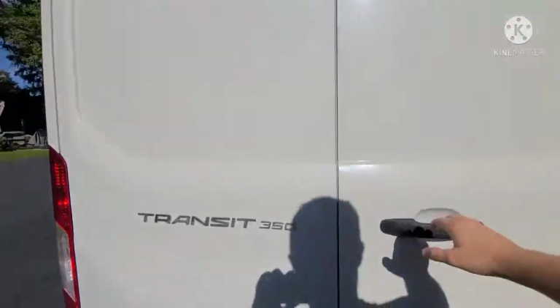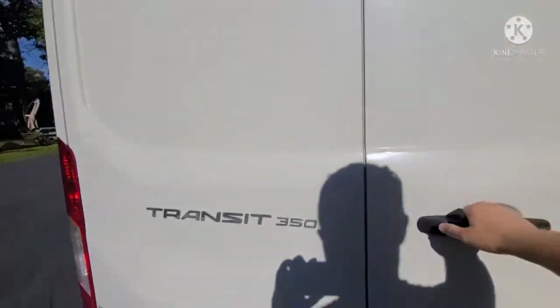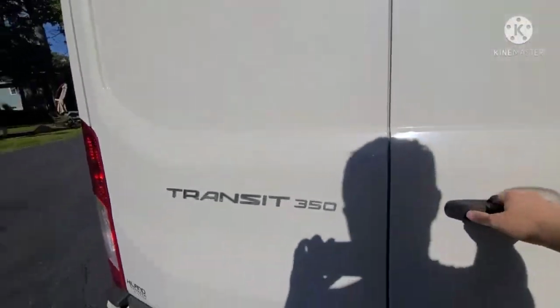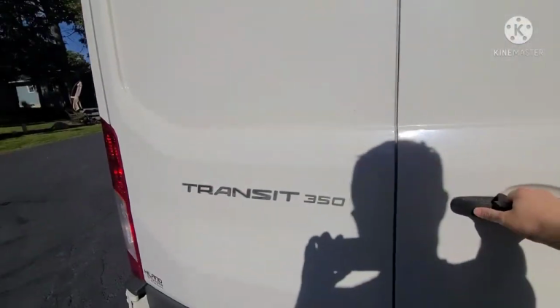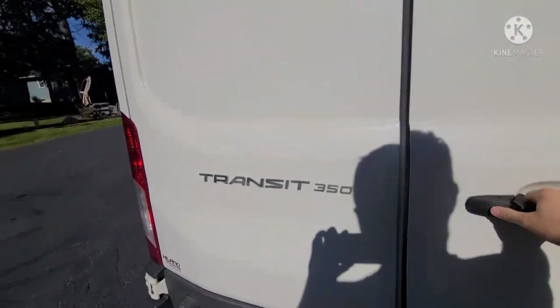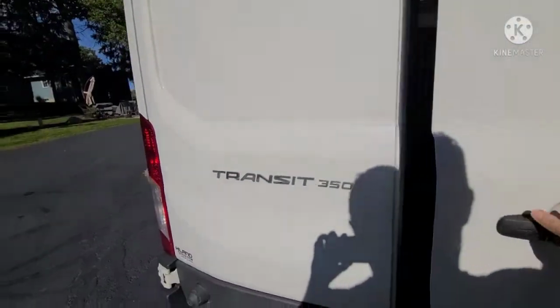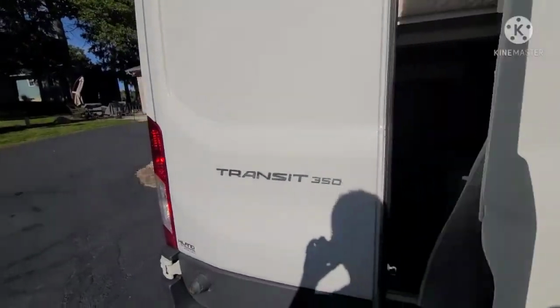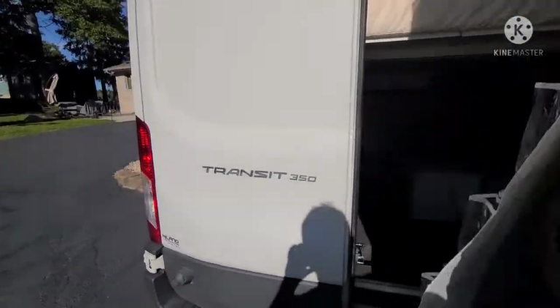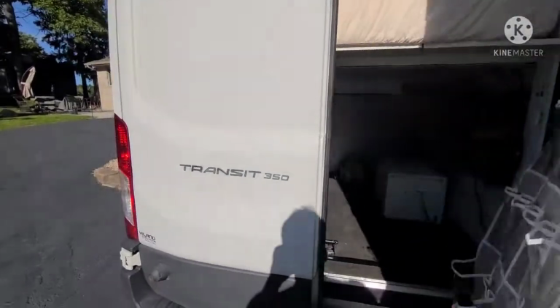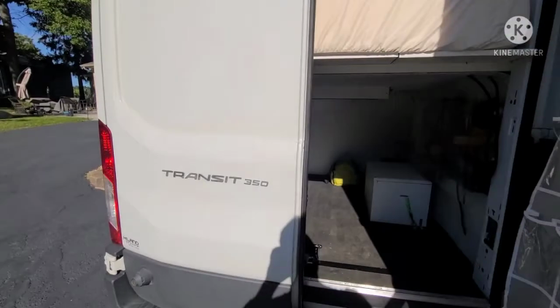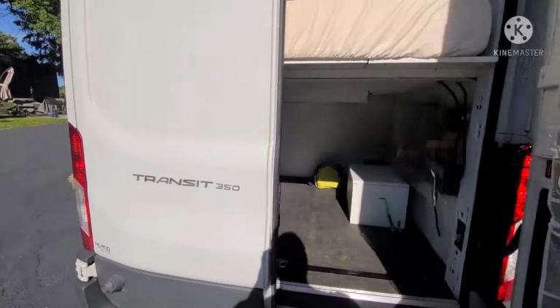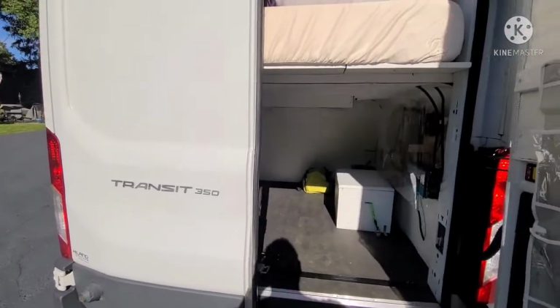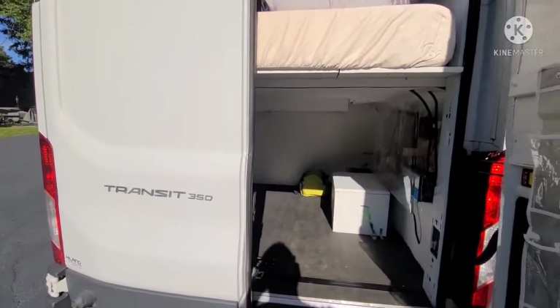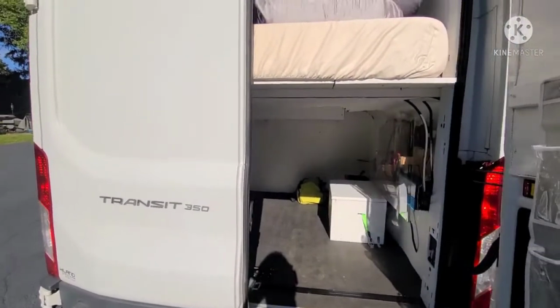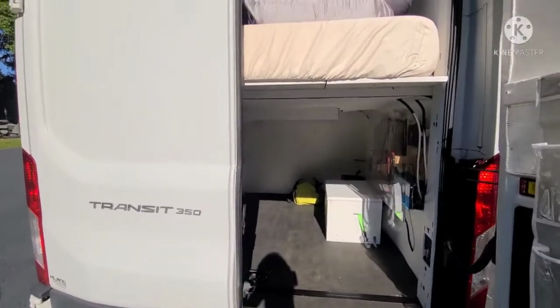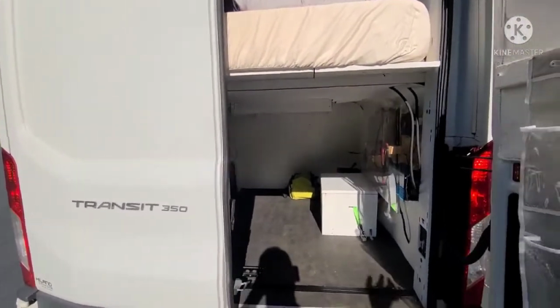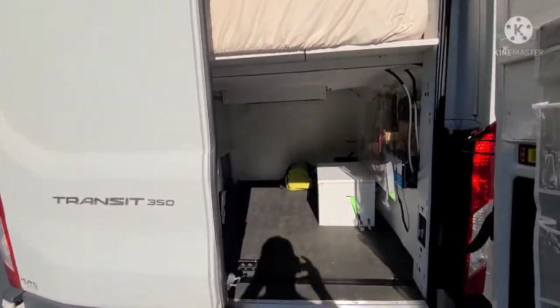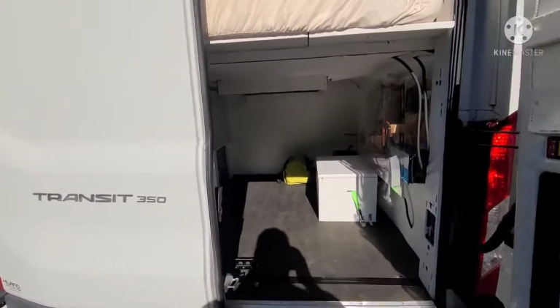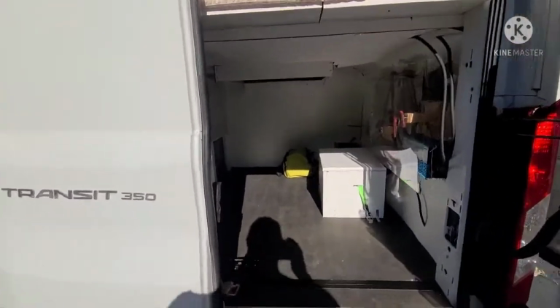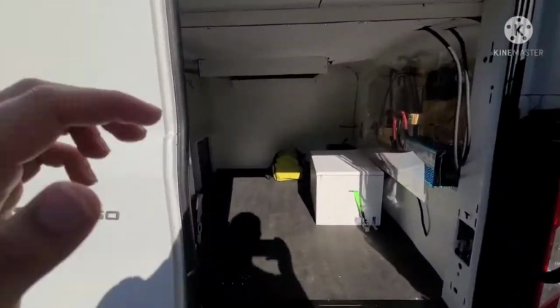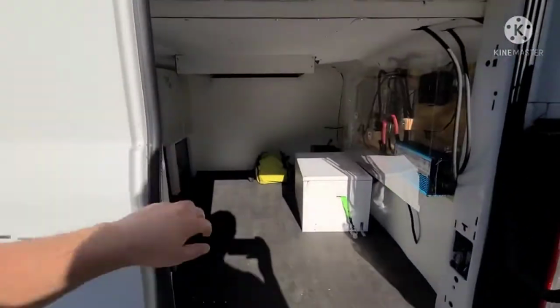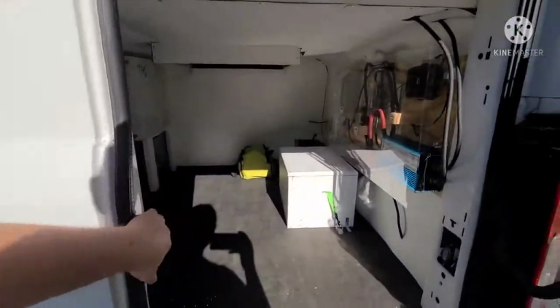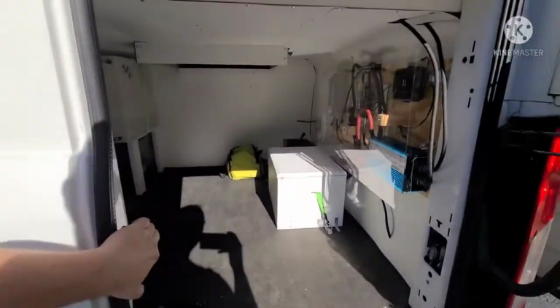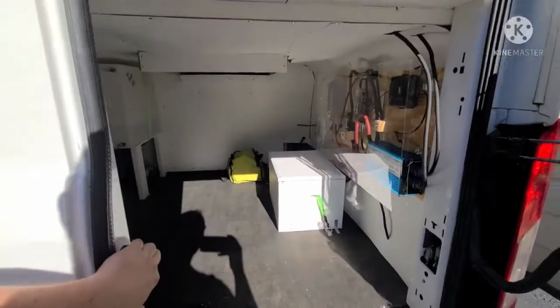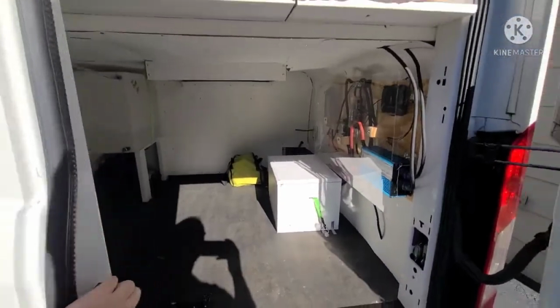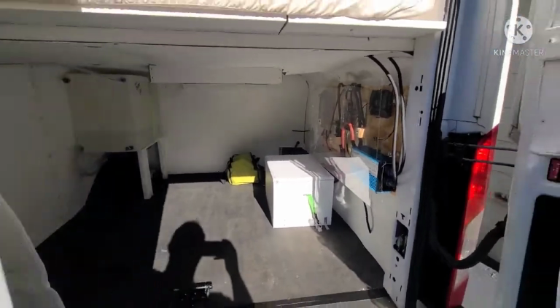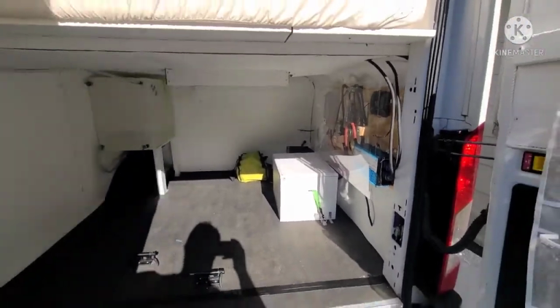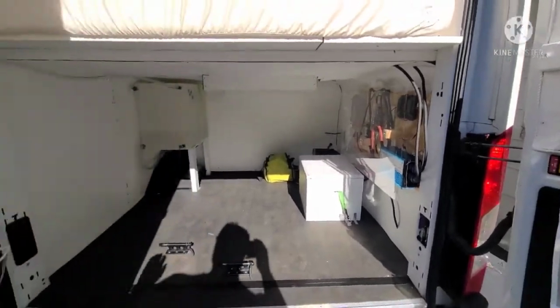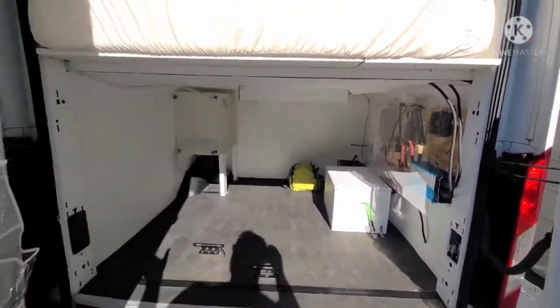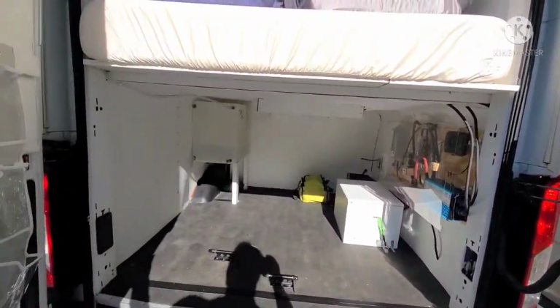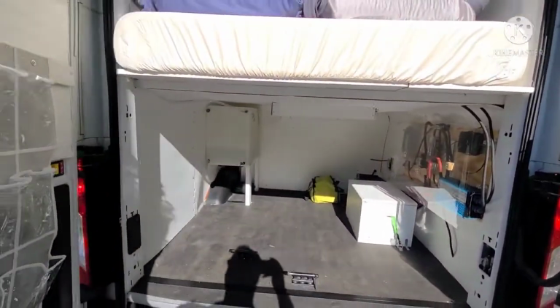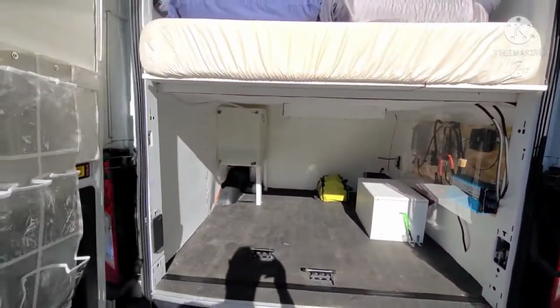I'm doing a quick walkthrough of the van so you can get a better idea of everything in the photos if it didn't make sense.